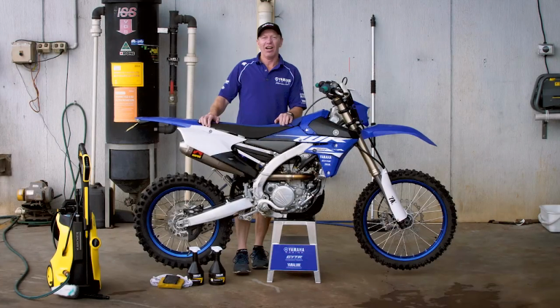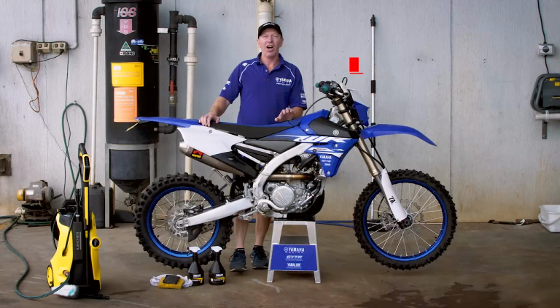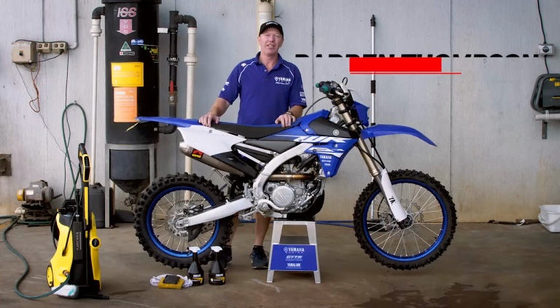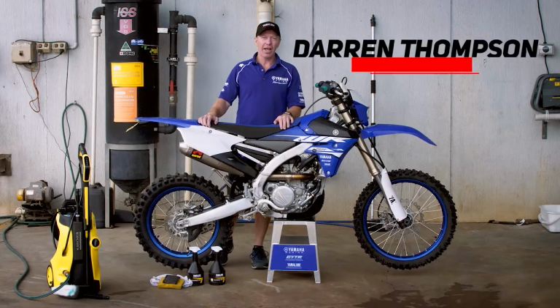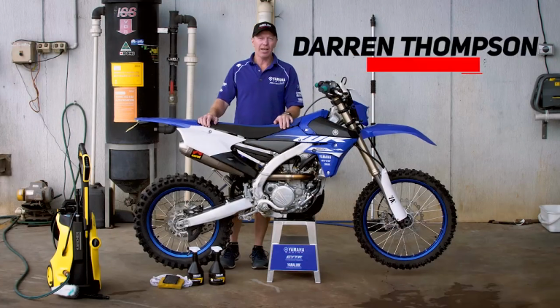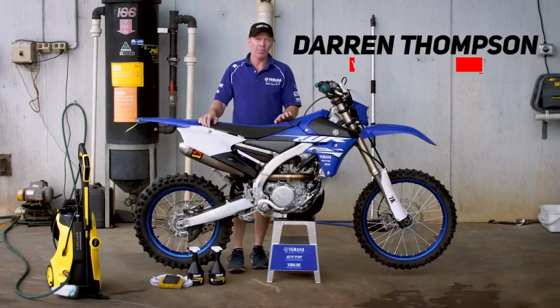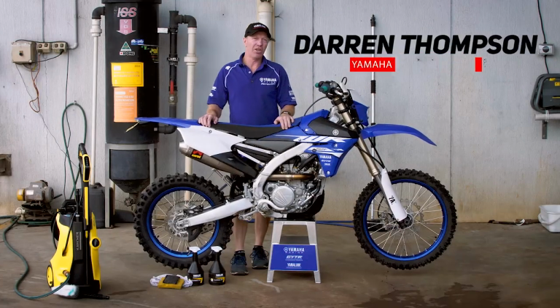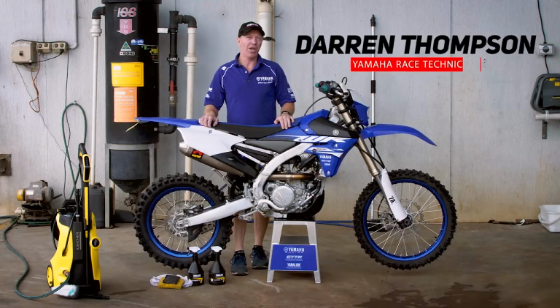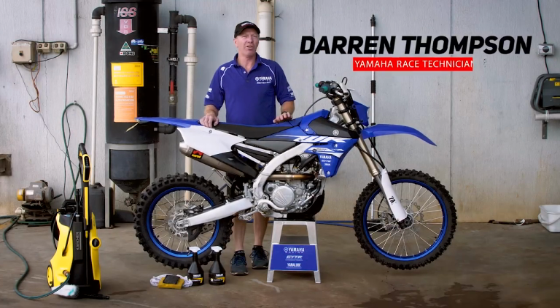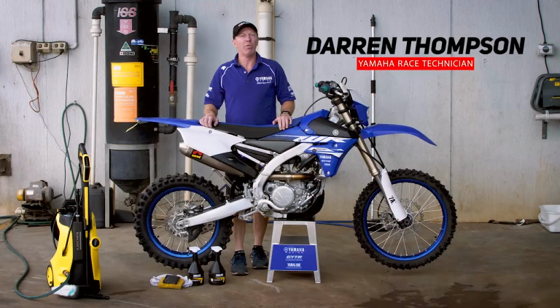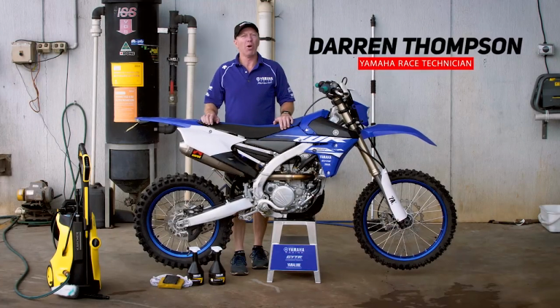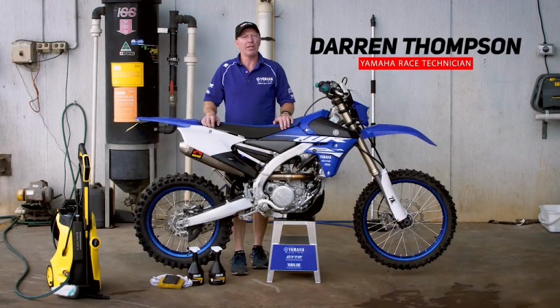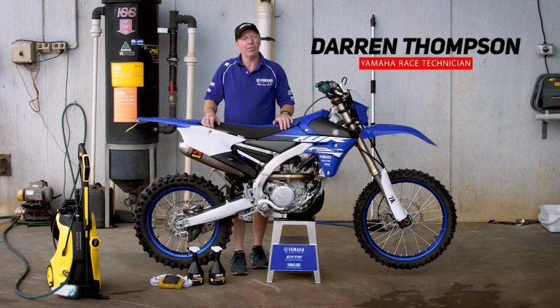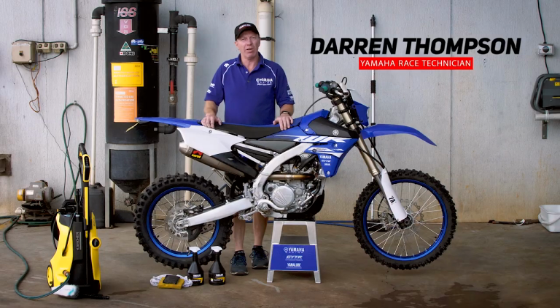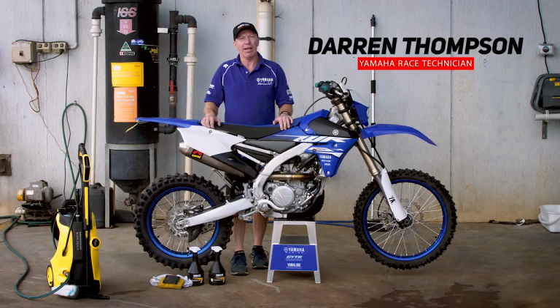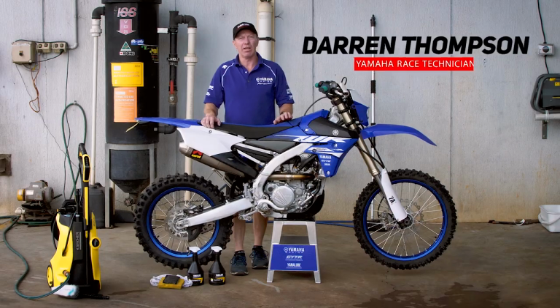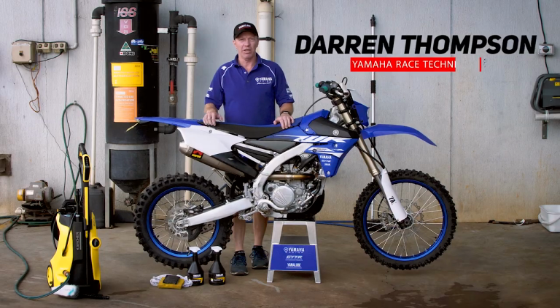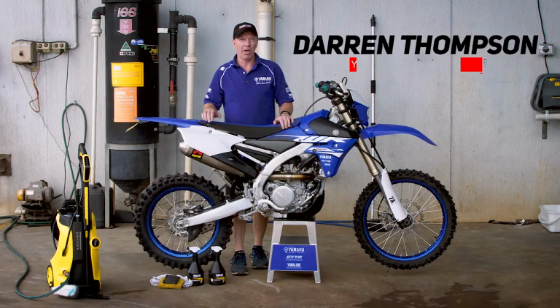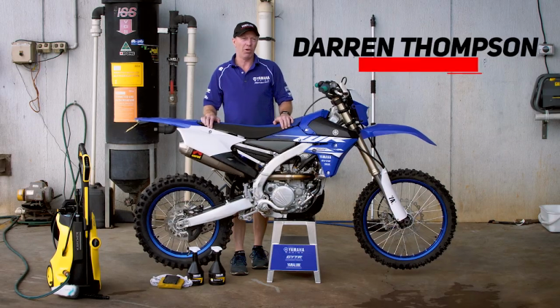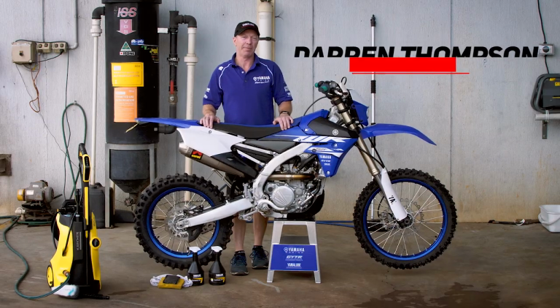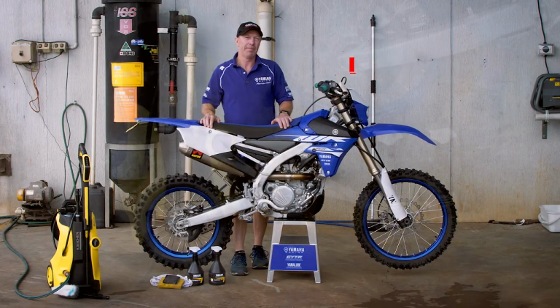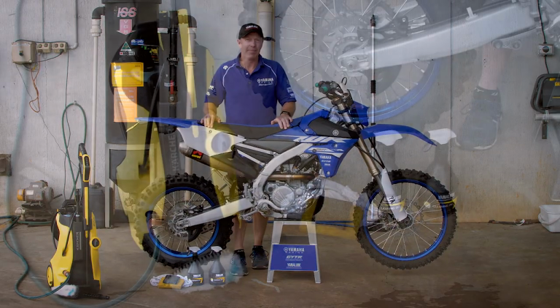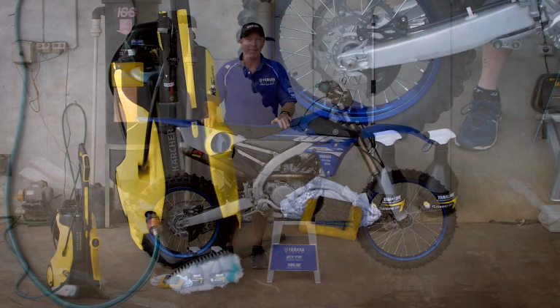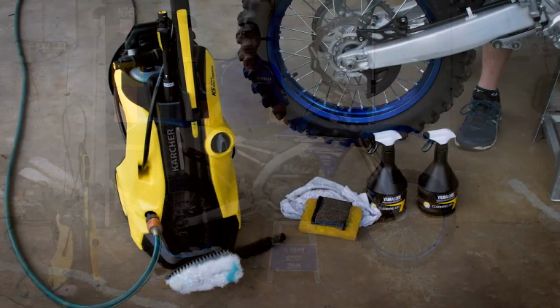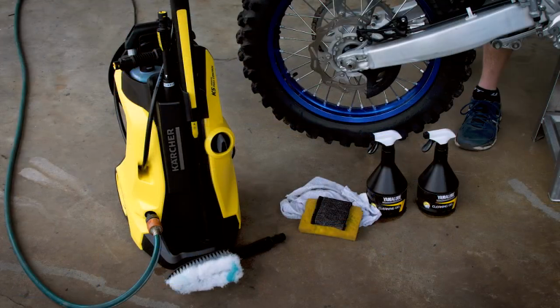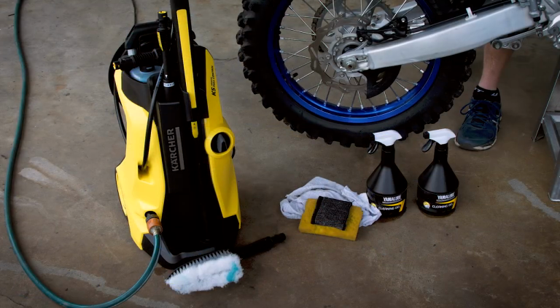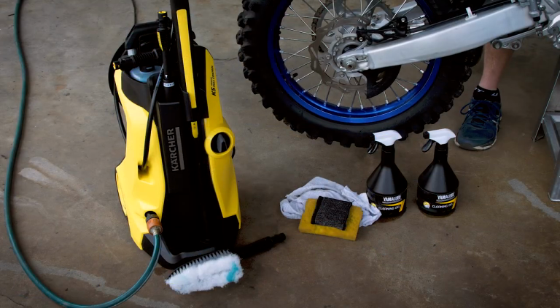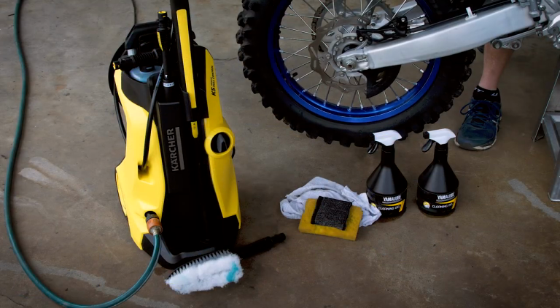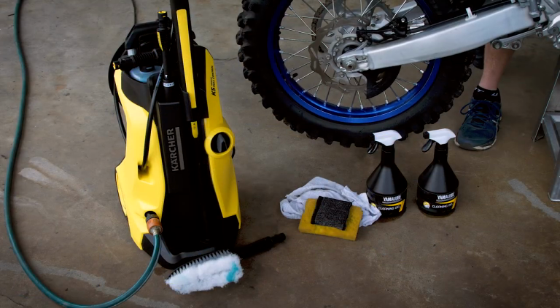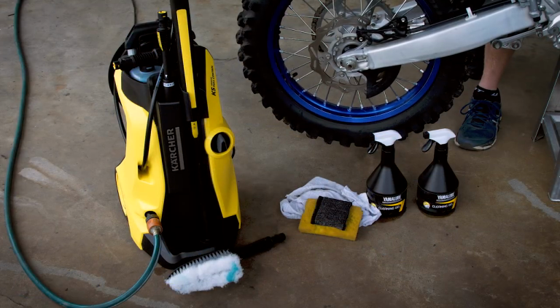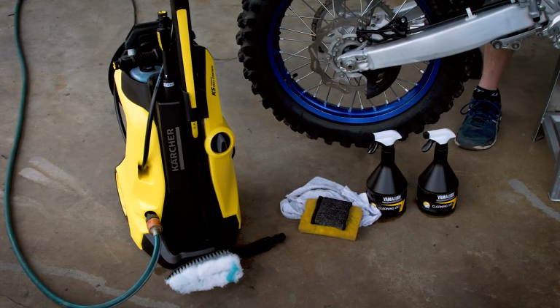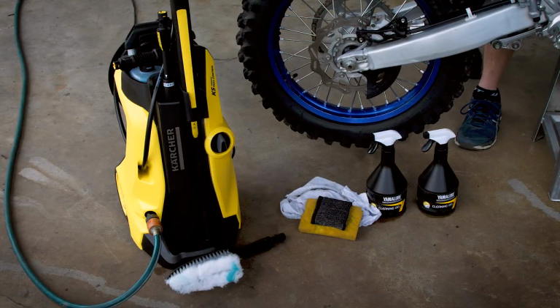Hi, today I'm going to show you some of my tips on how to clean your motorbike. And these are the only tools that you need.